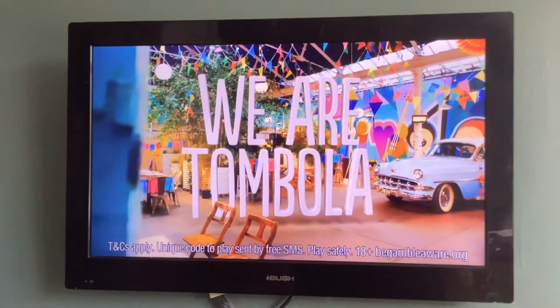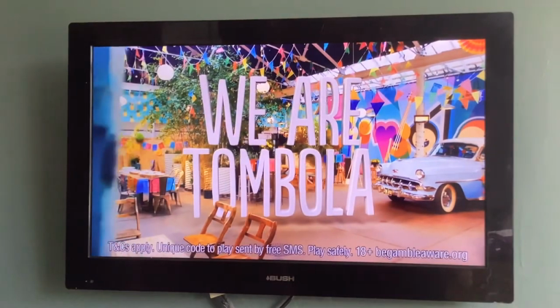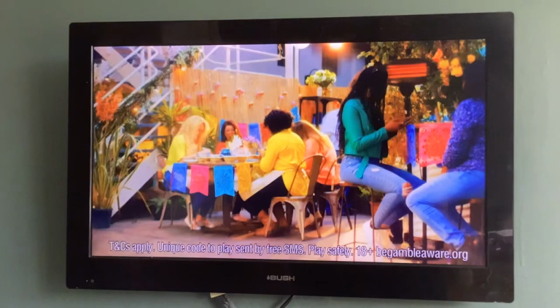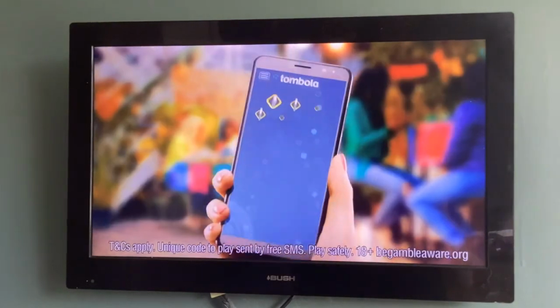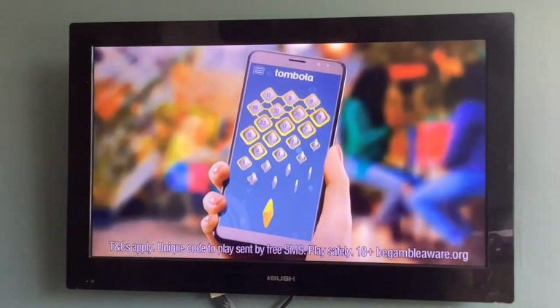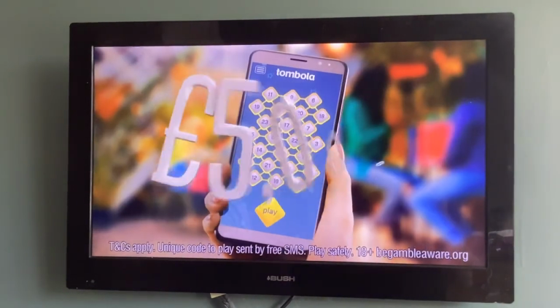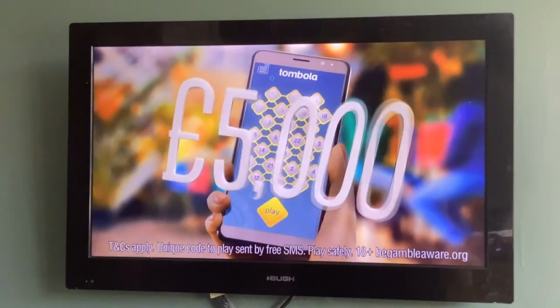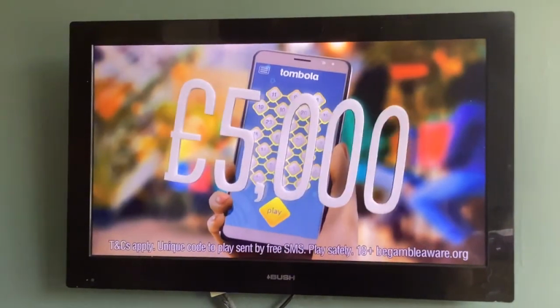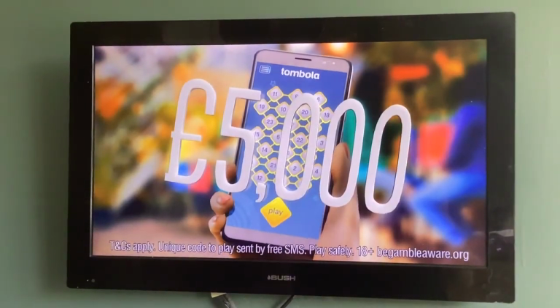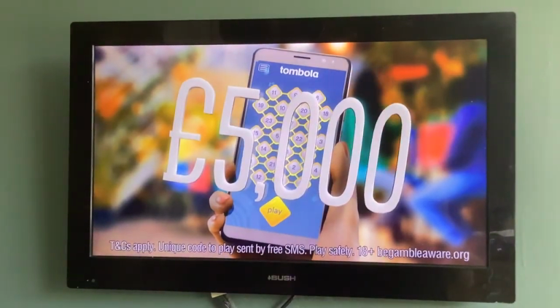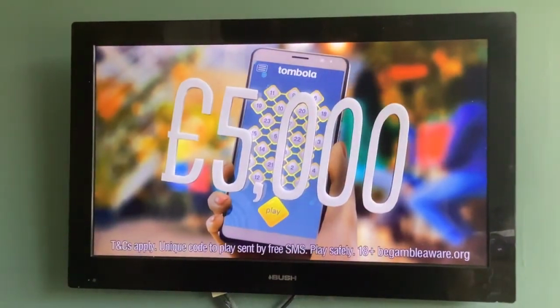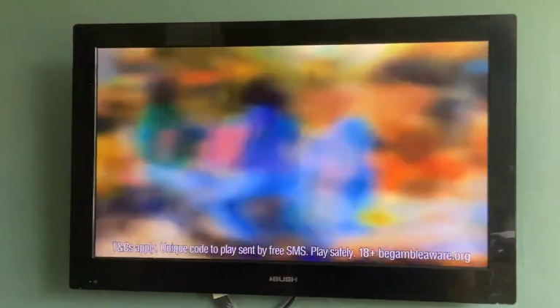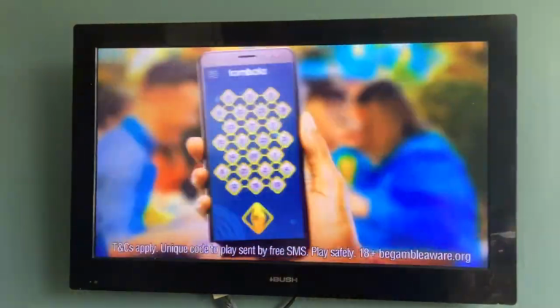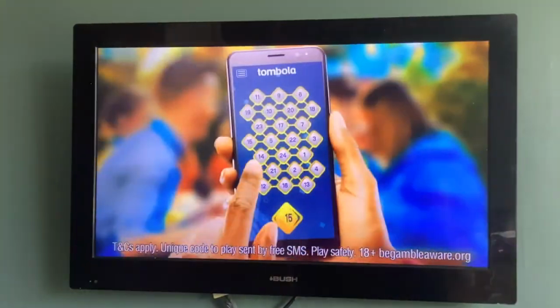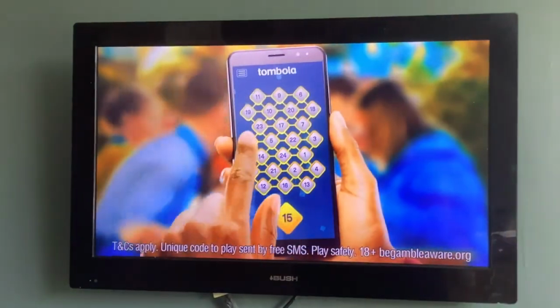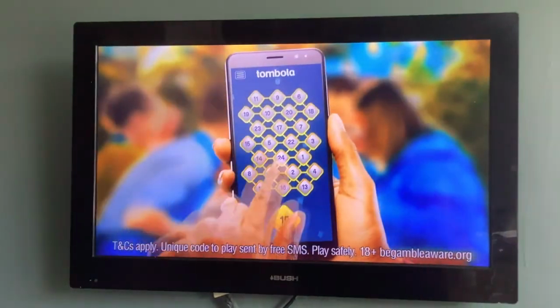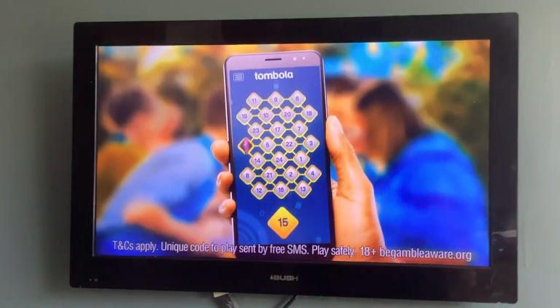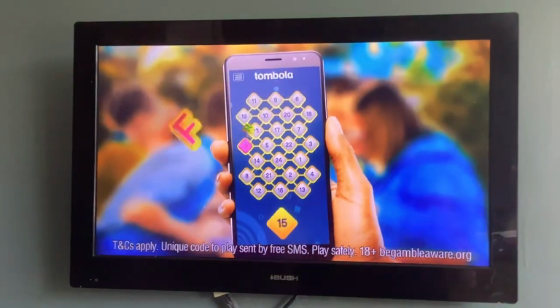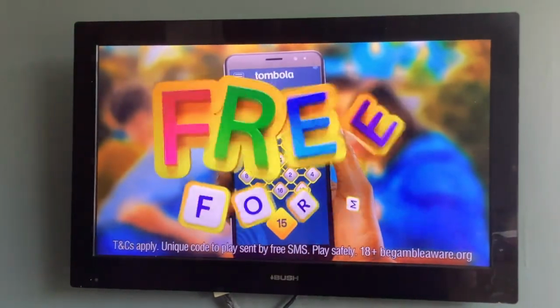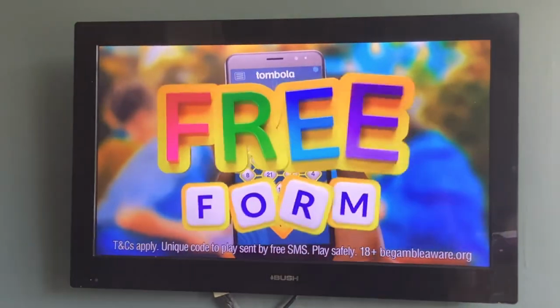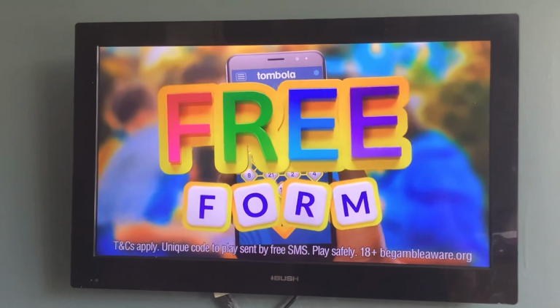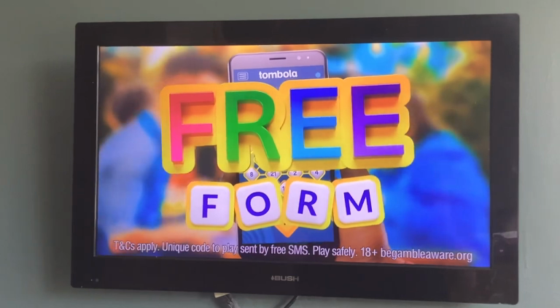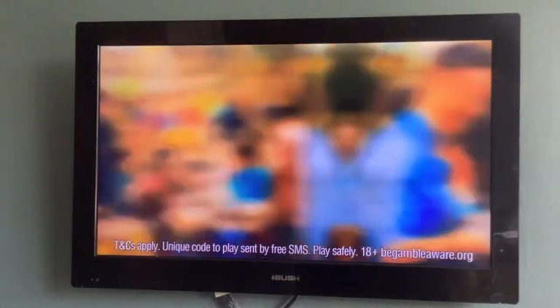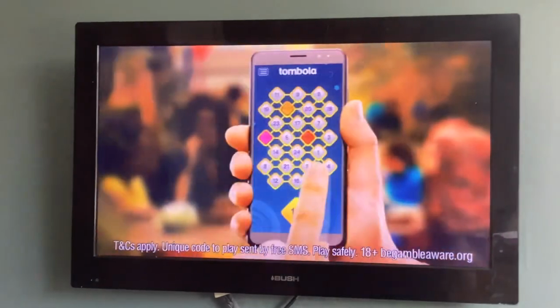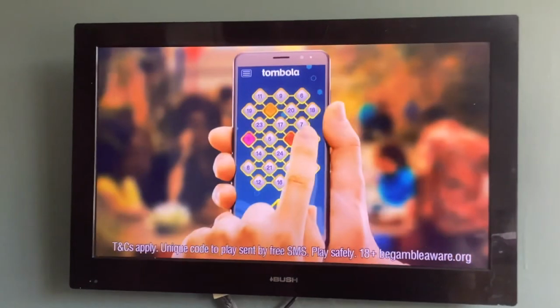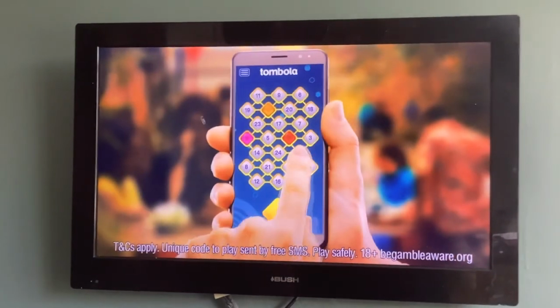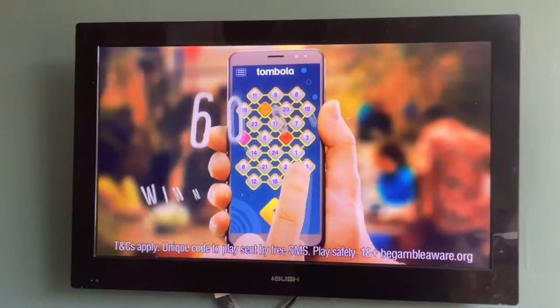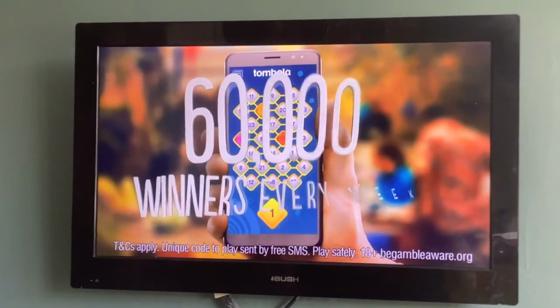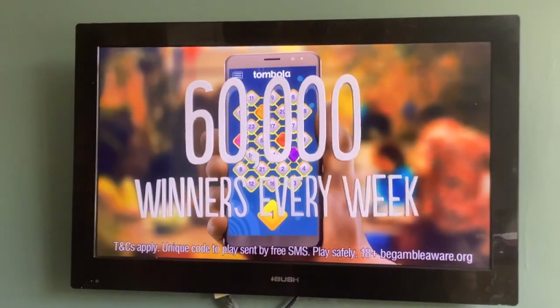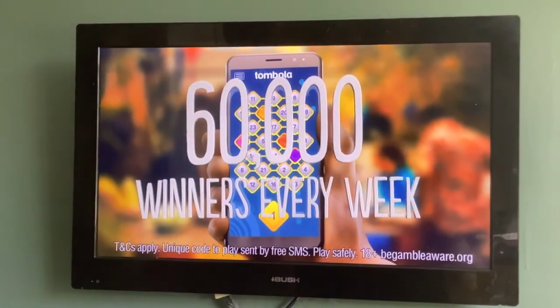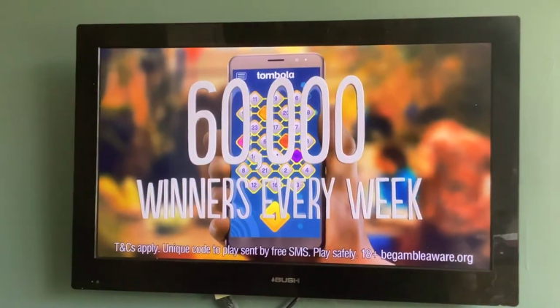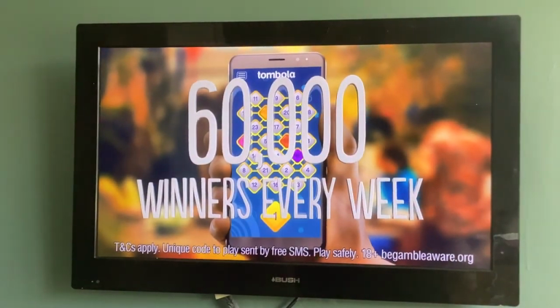Want the chance to win up to £5,000 for free? Play Tombola's daily free game, Free Form, and you could be one of our 60,000 winners every week.